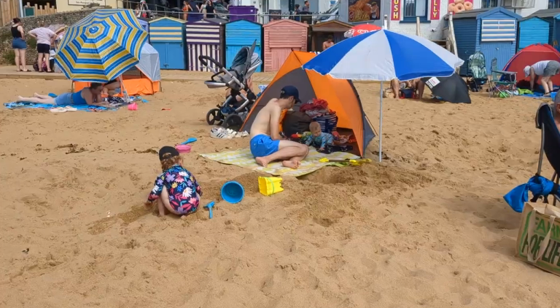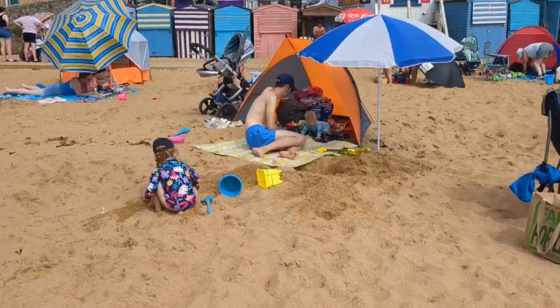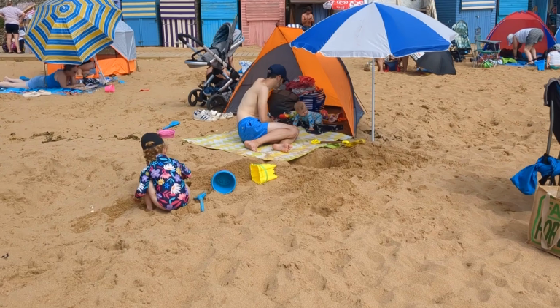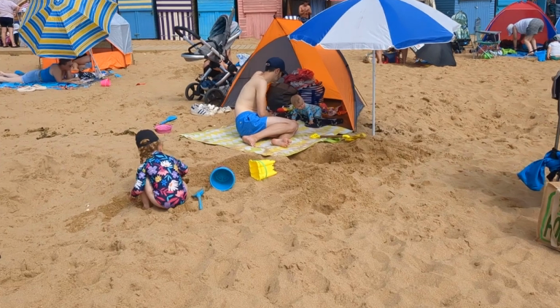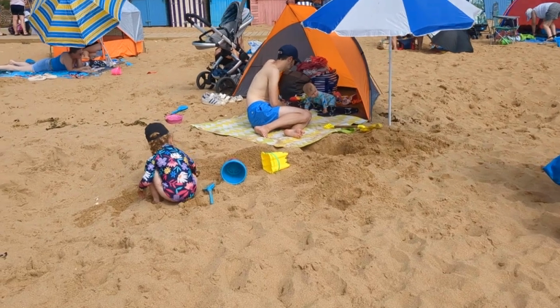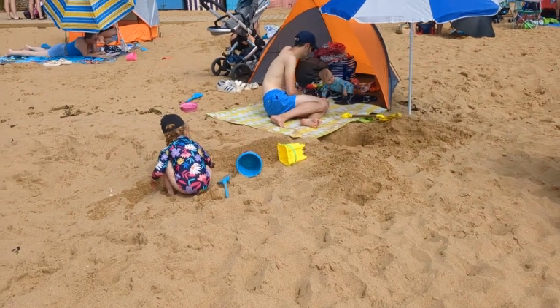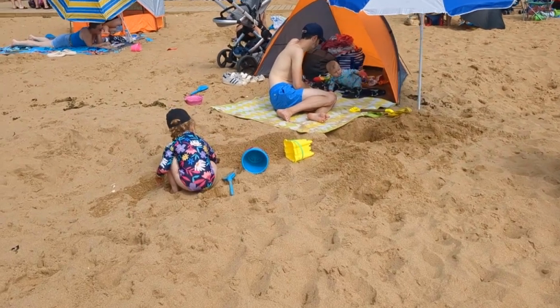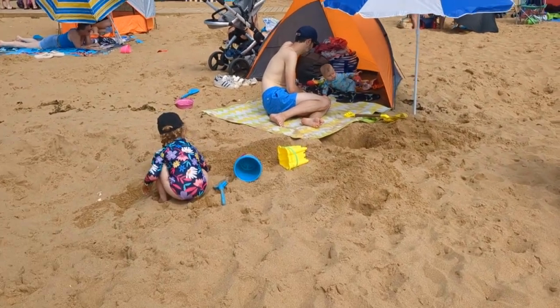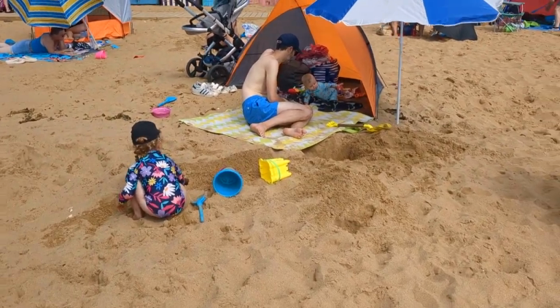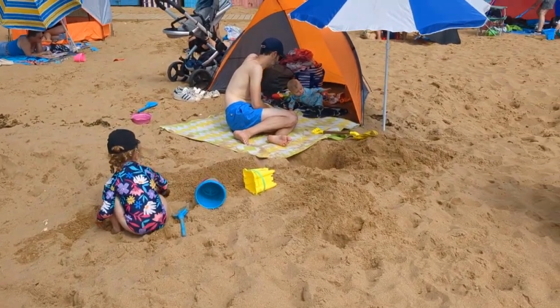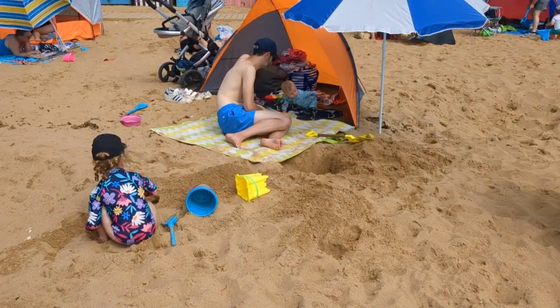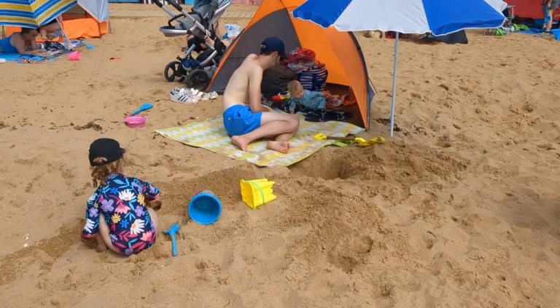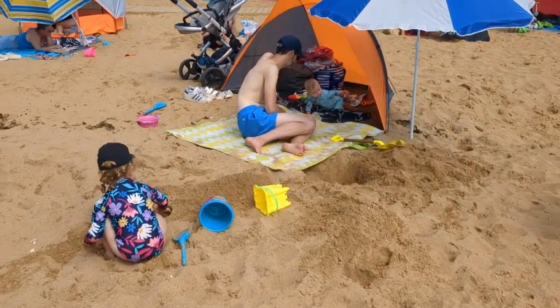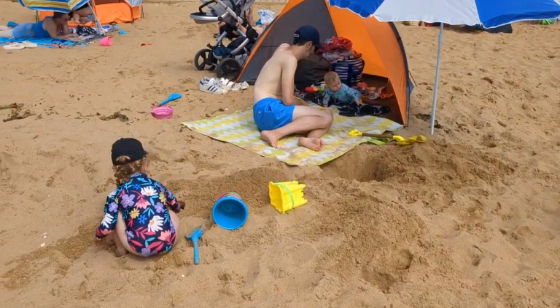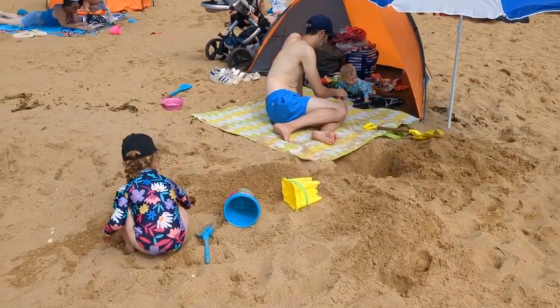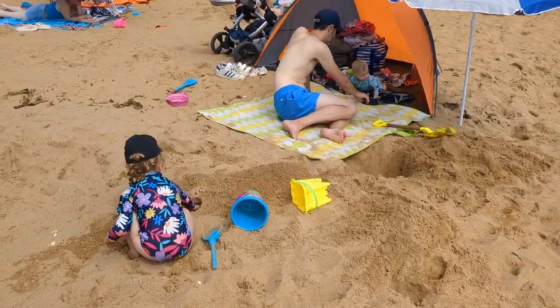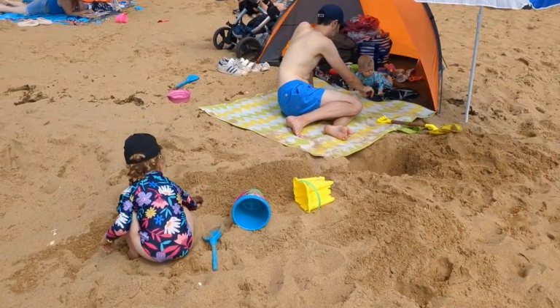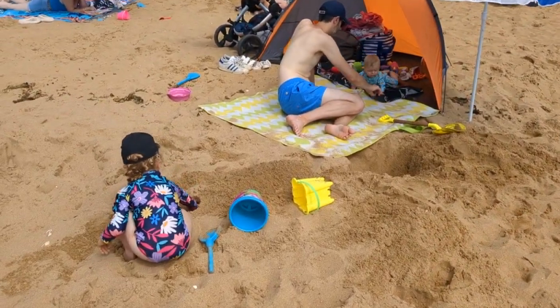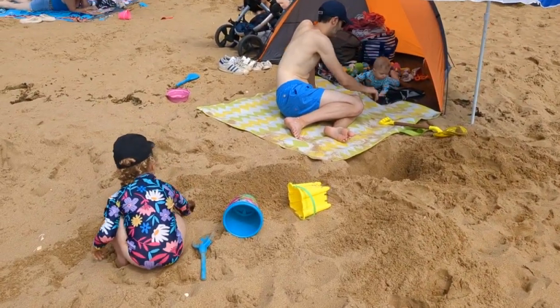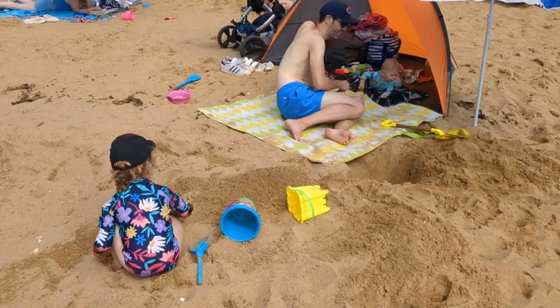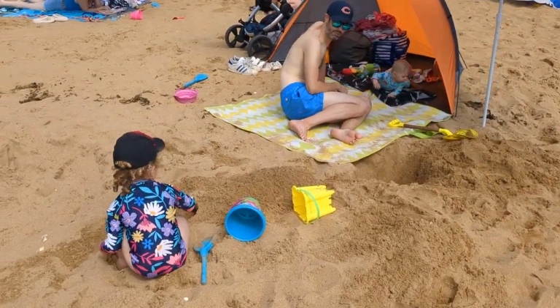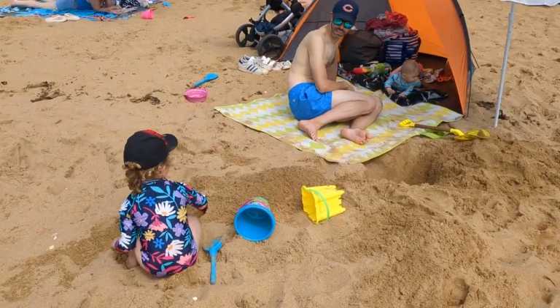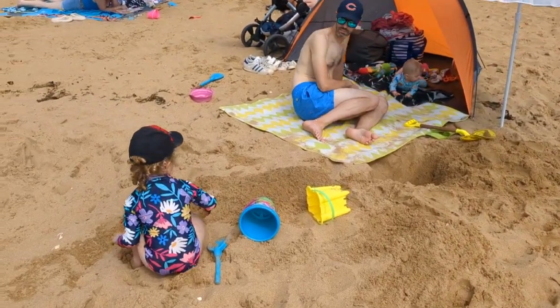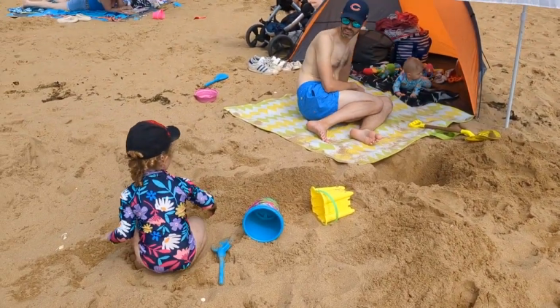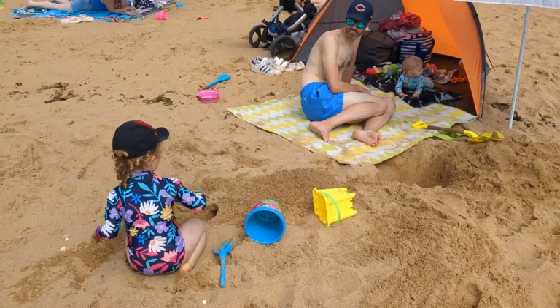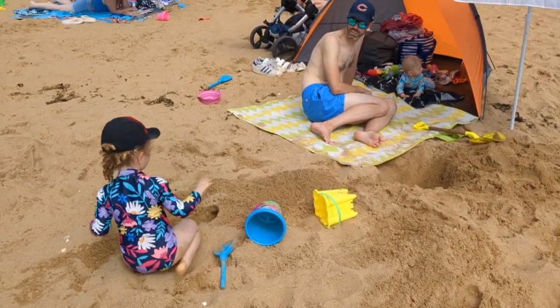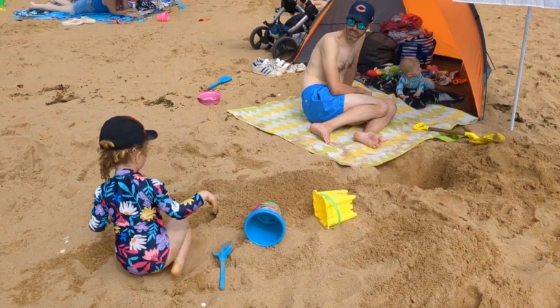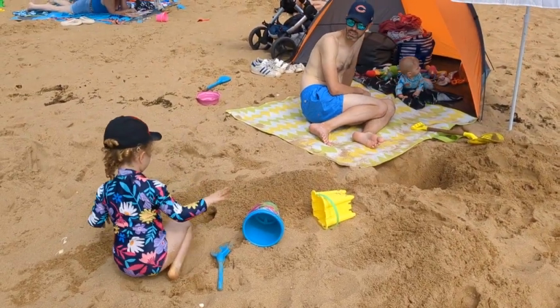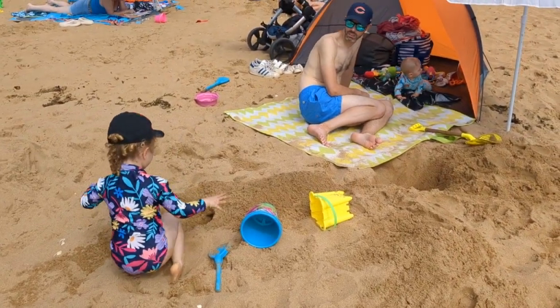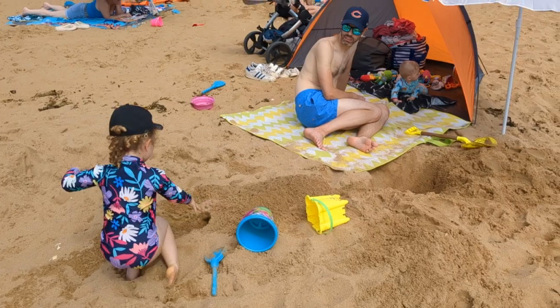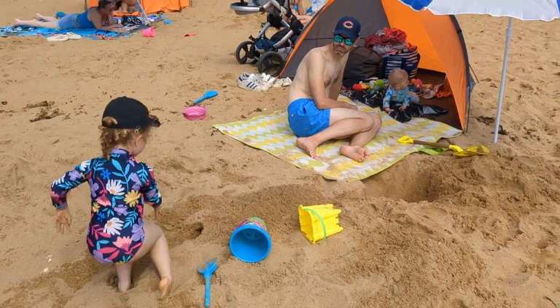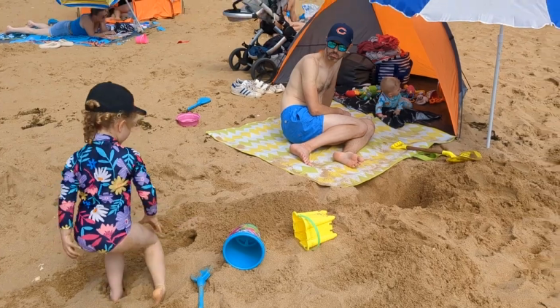Here they are - my beautiful family playing on the beach.